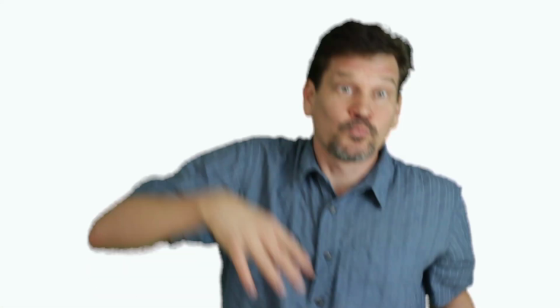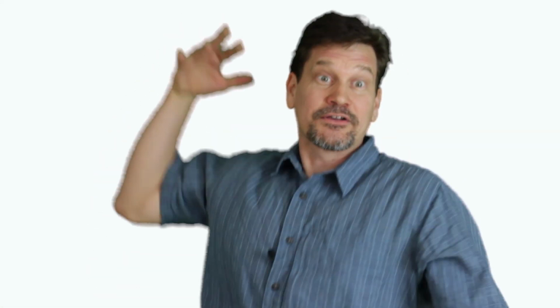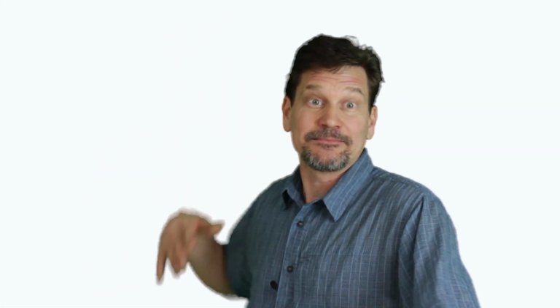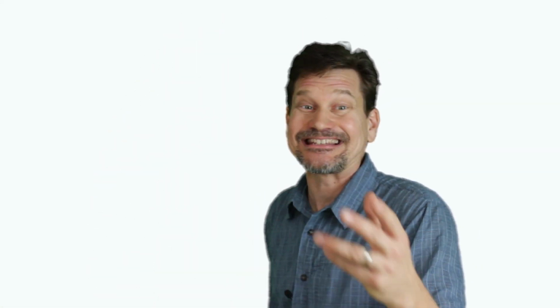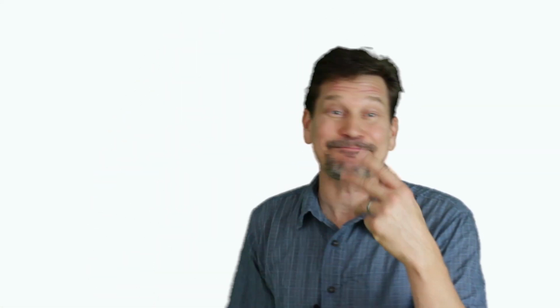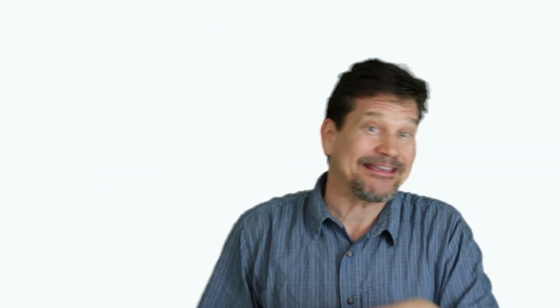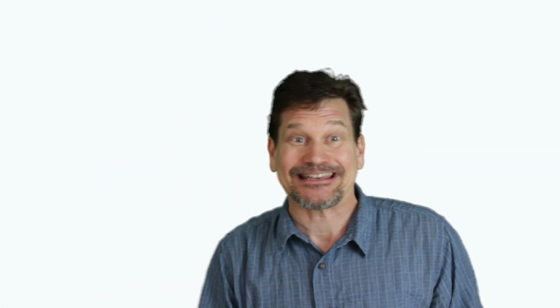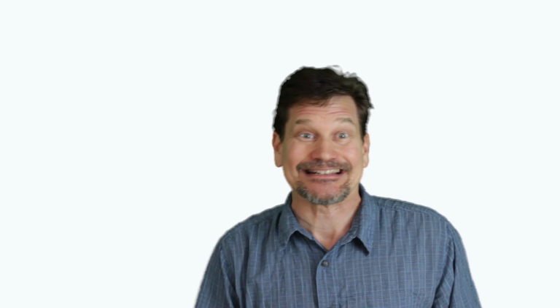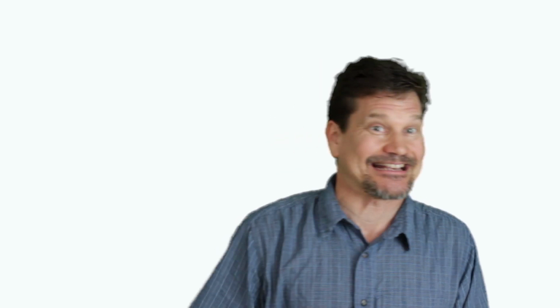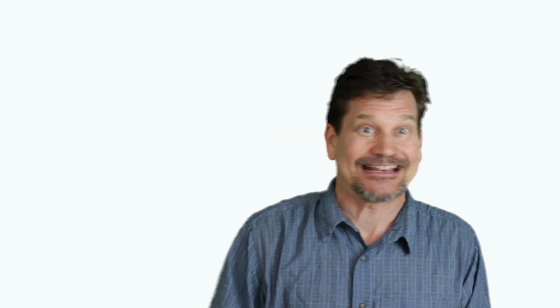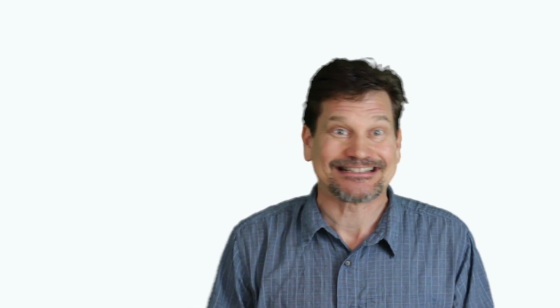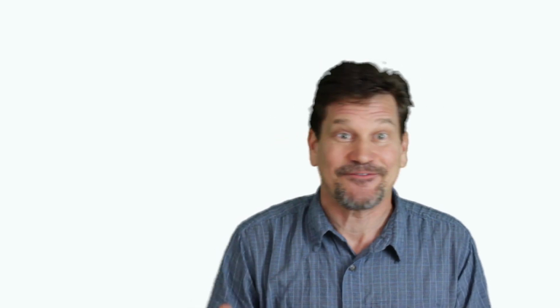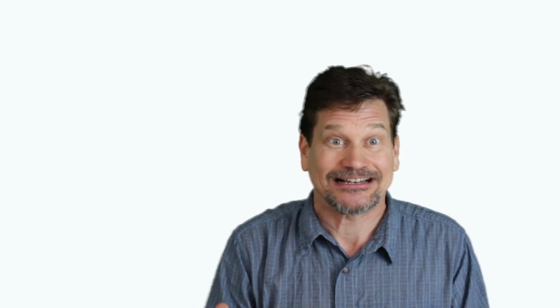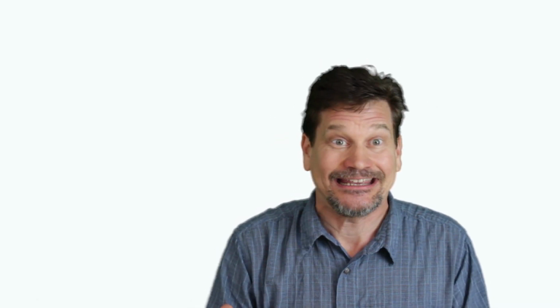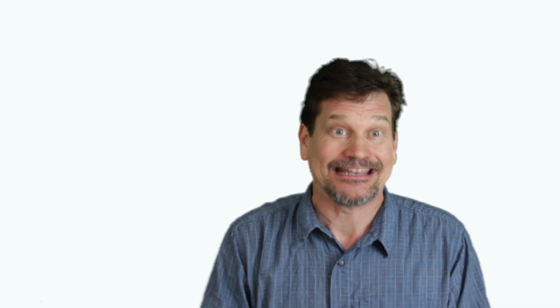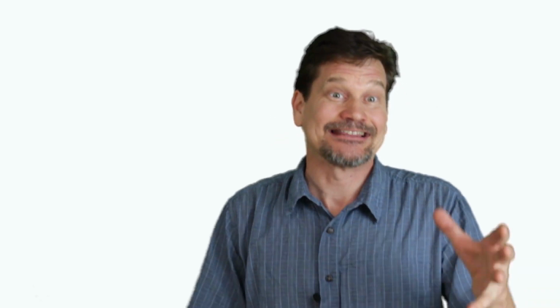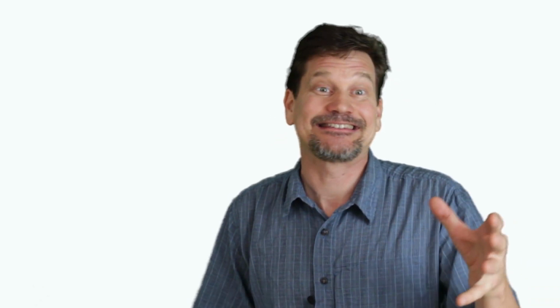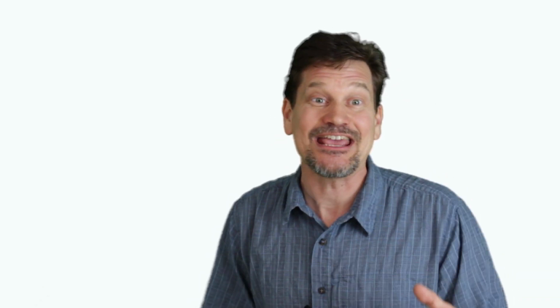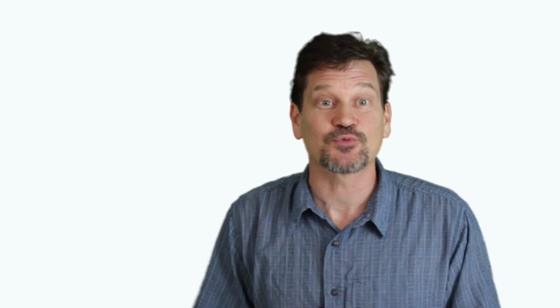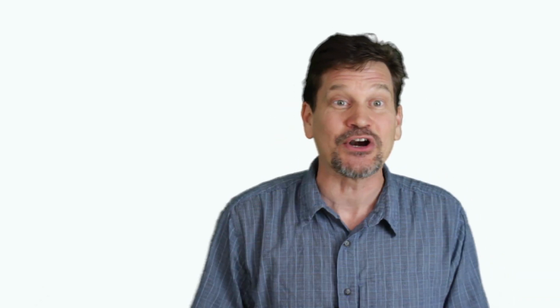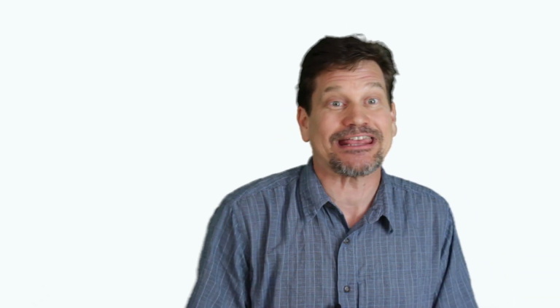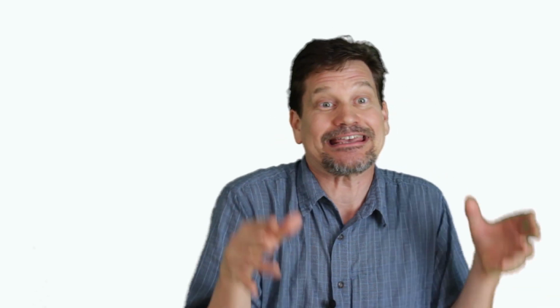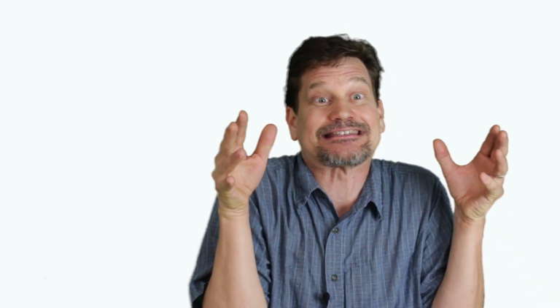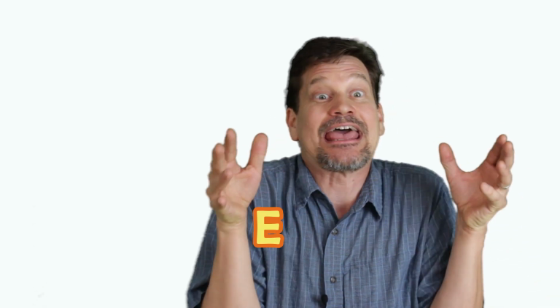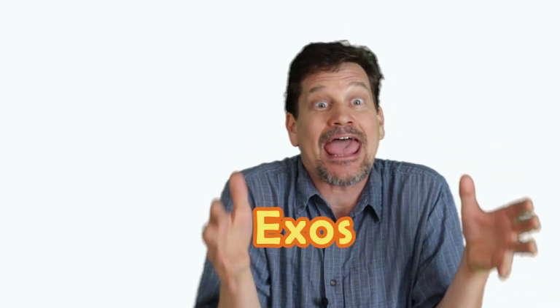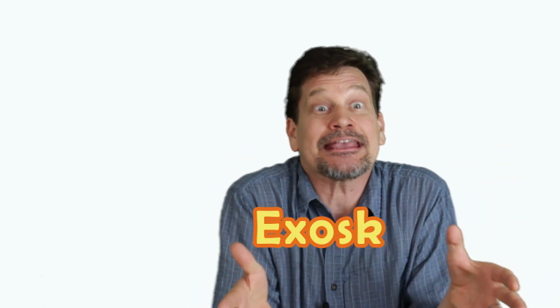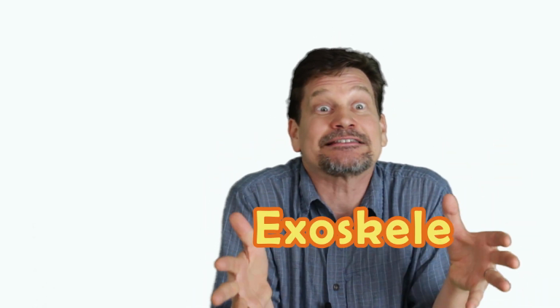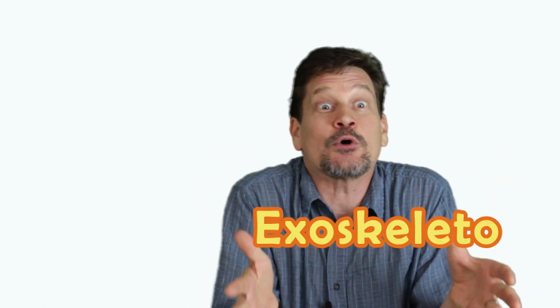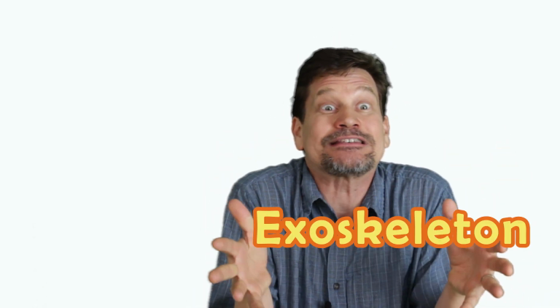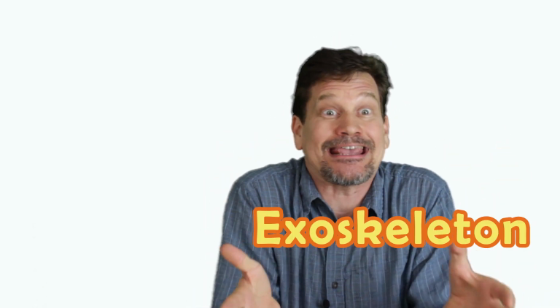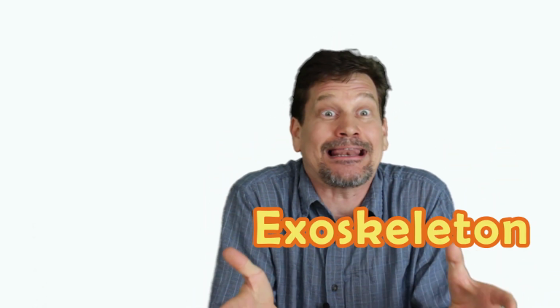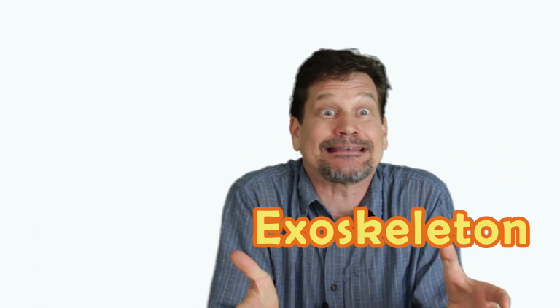Welcome to Speaking Scientifically. Today's word is exoskeleton.